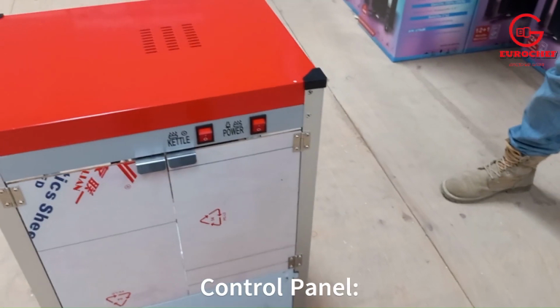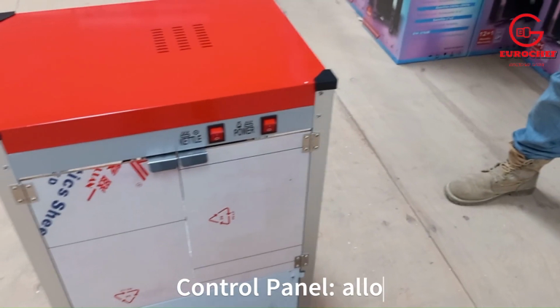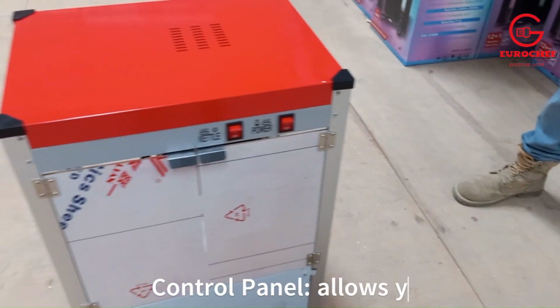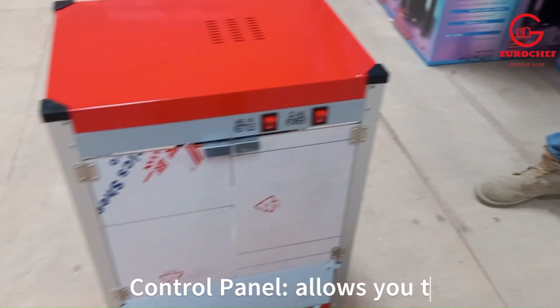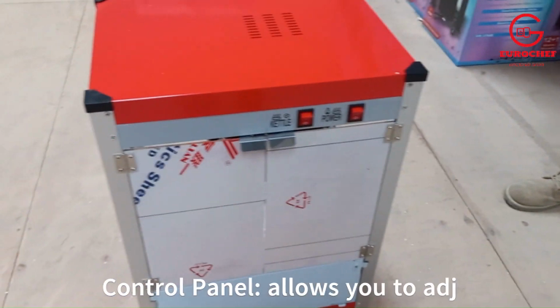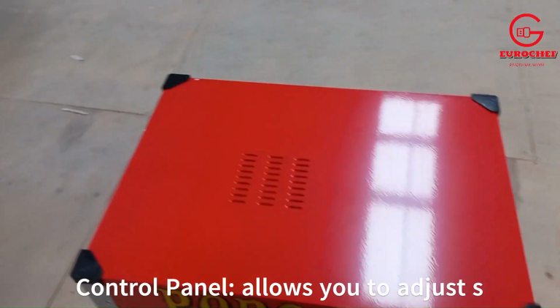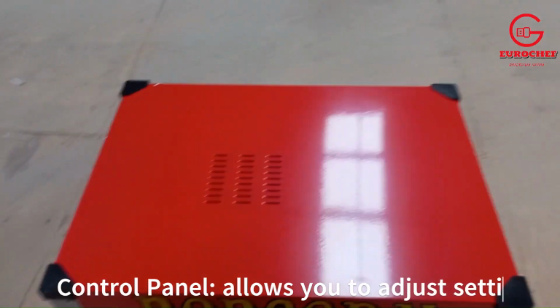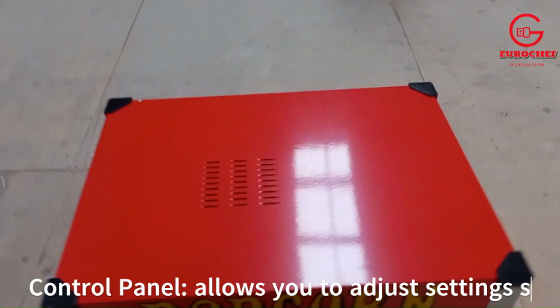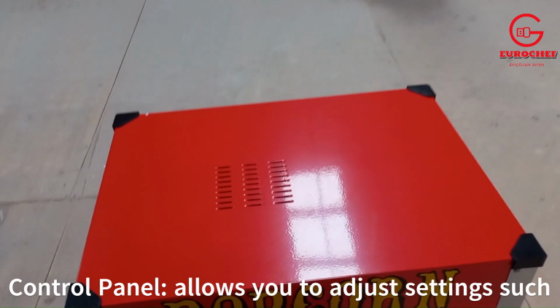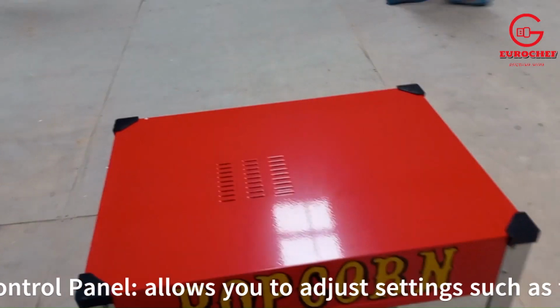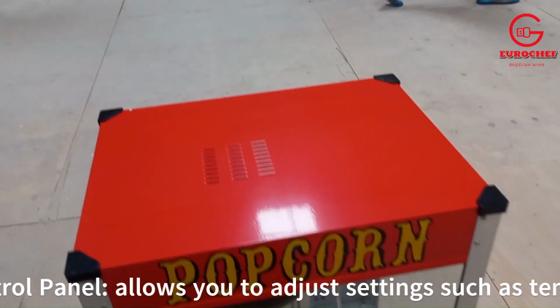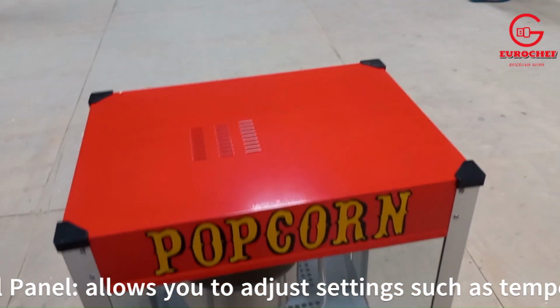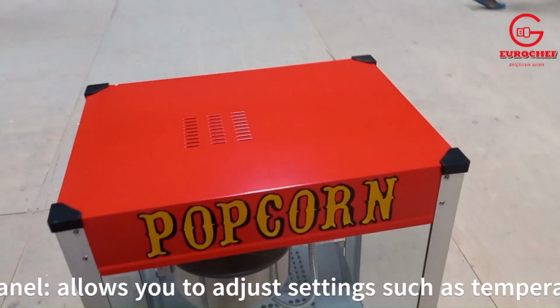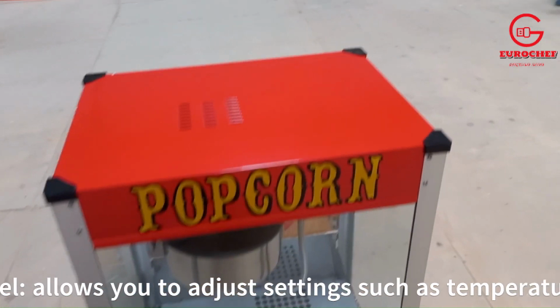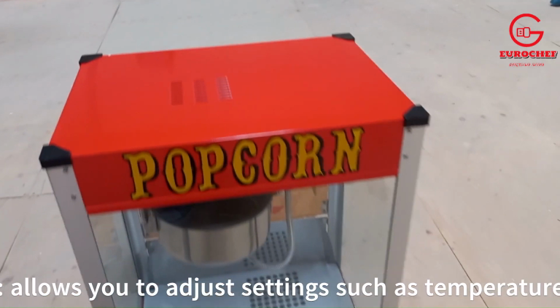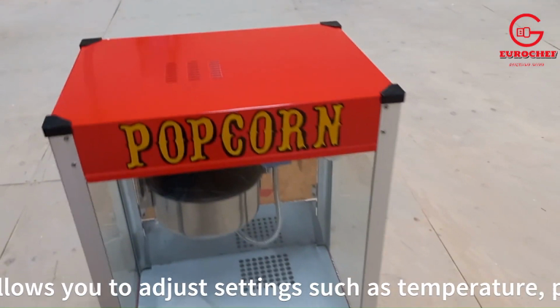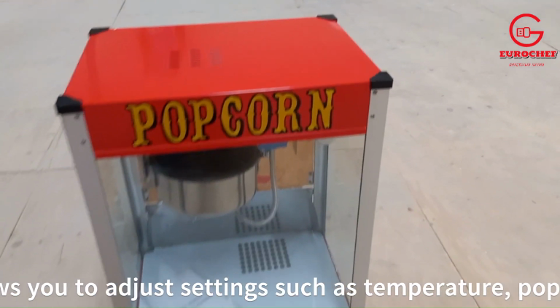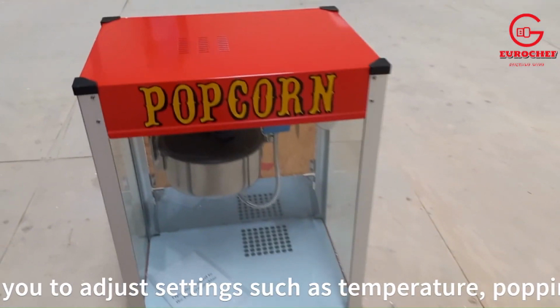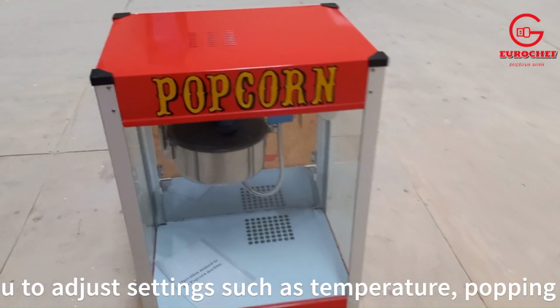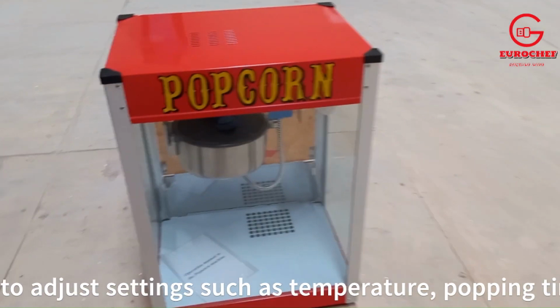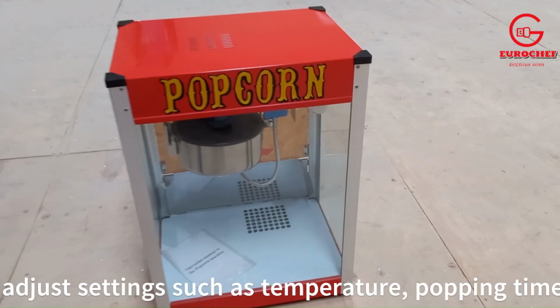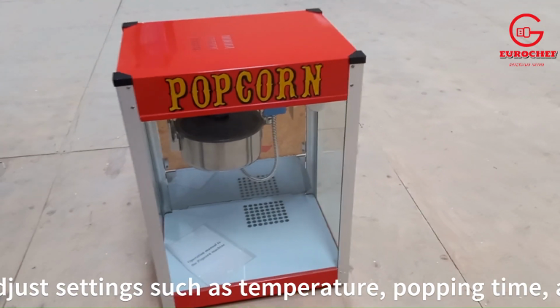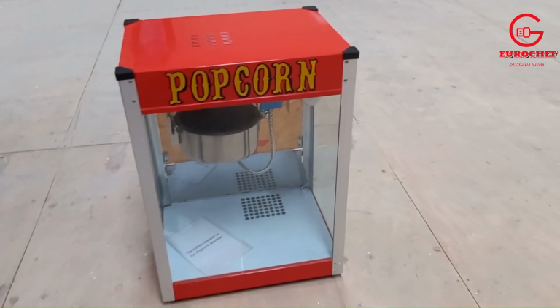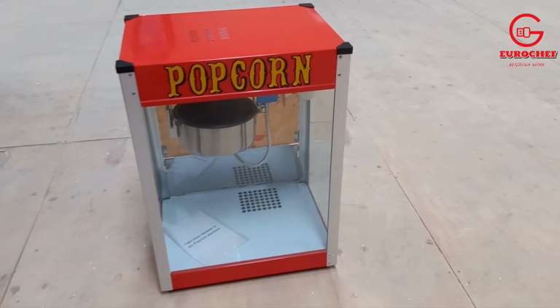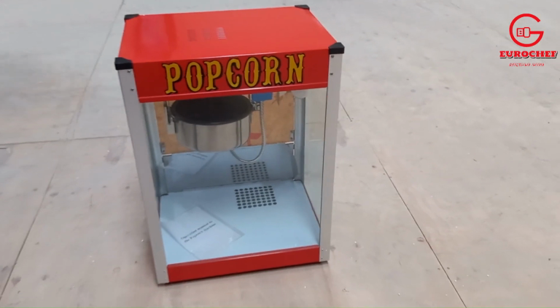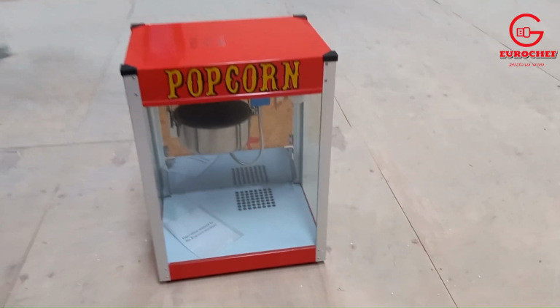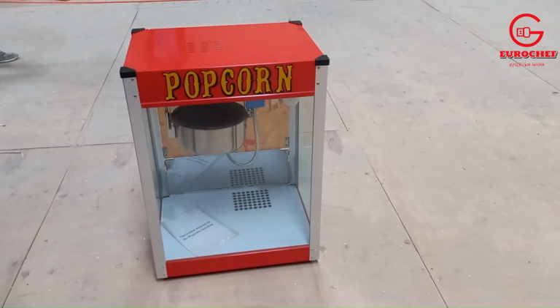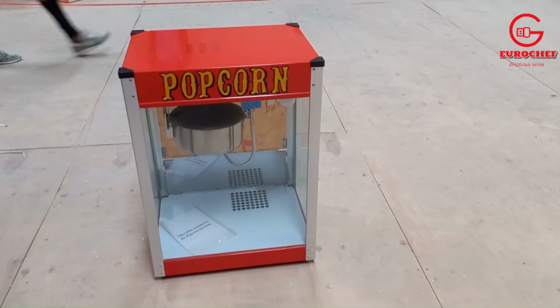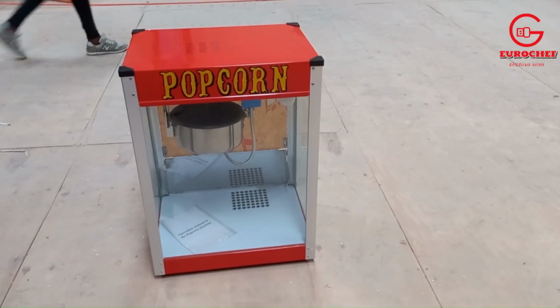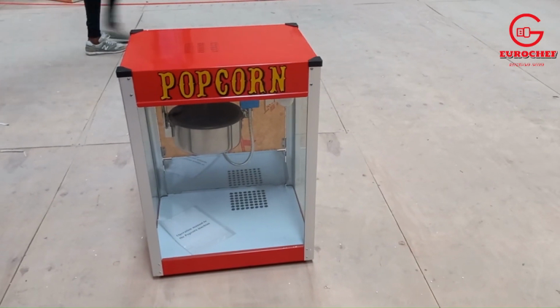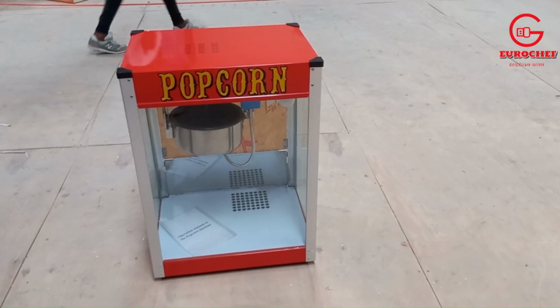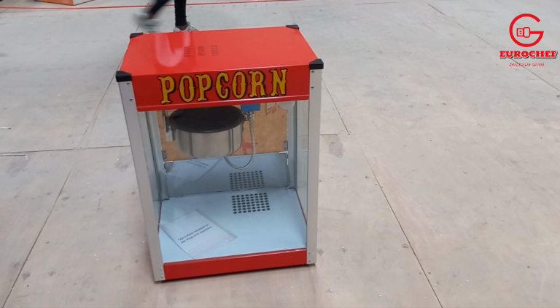The control panel allows you to adjust settings such as temperature, popping time, and sometimes even flavor options.